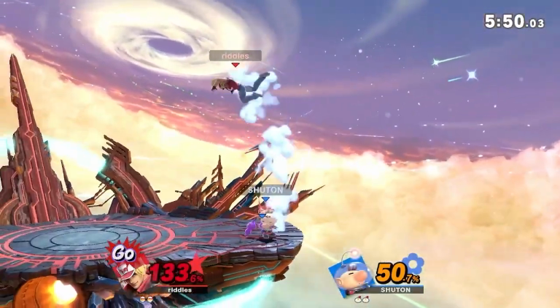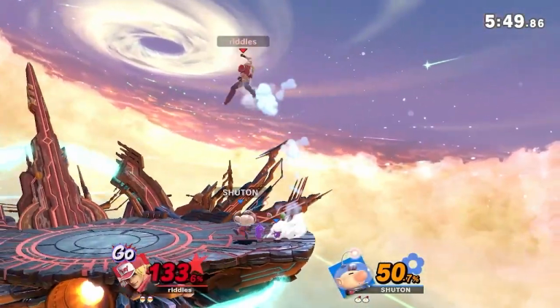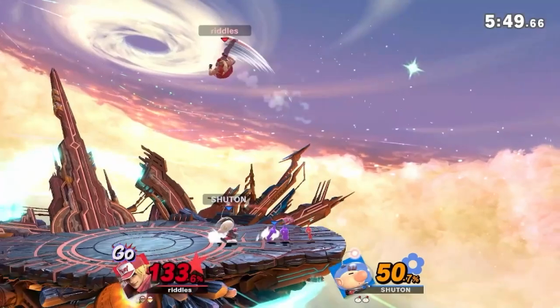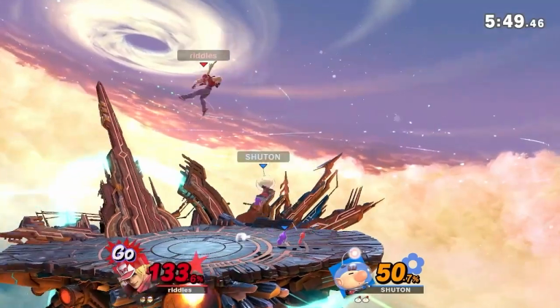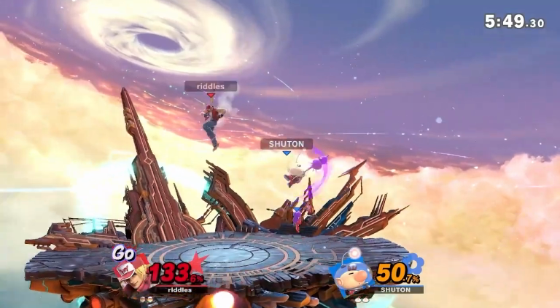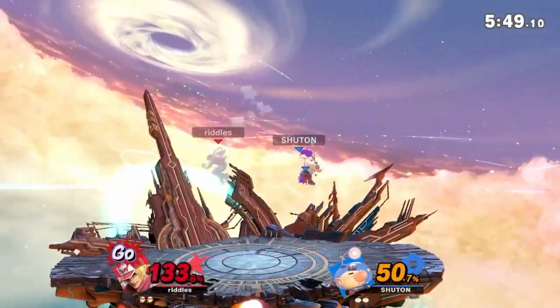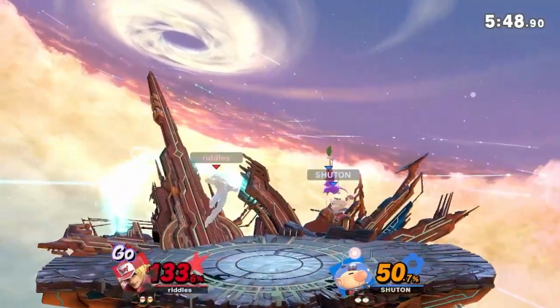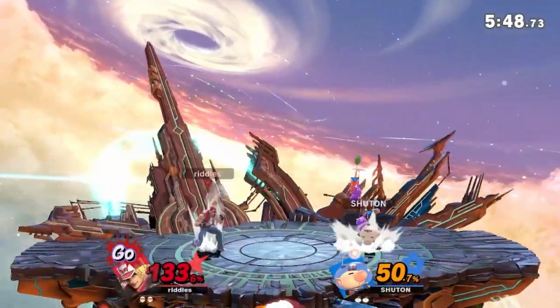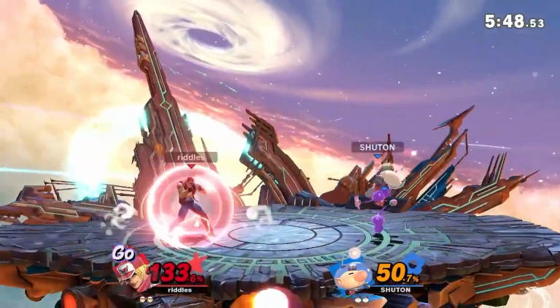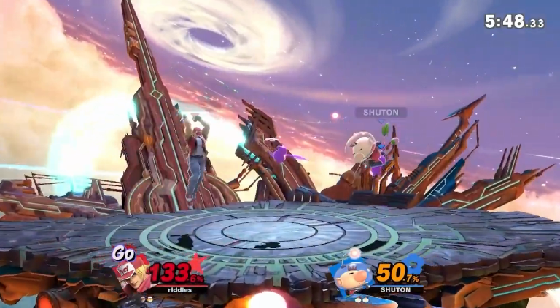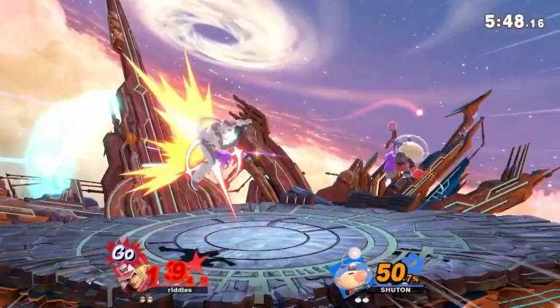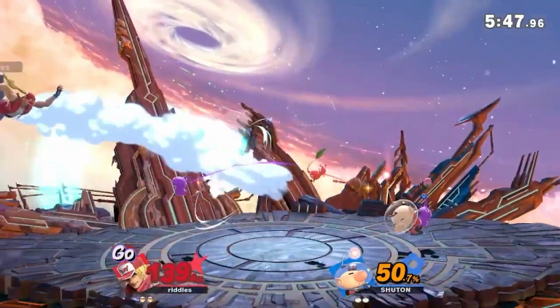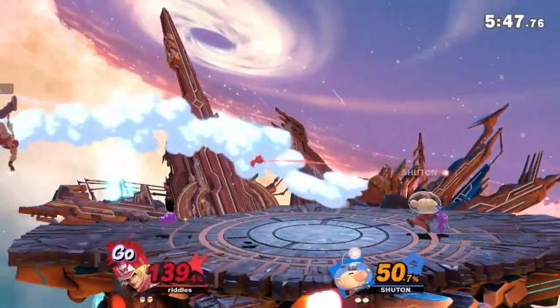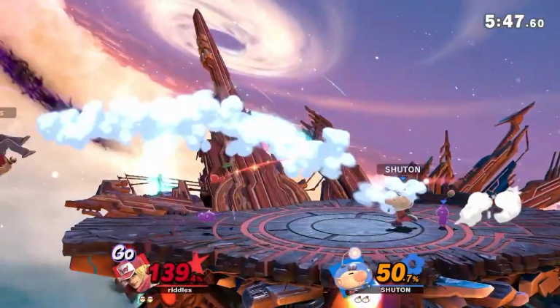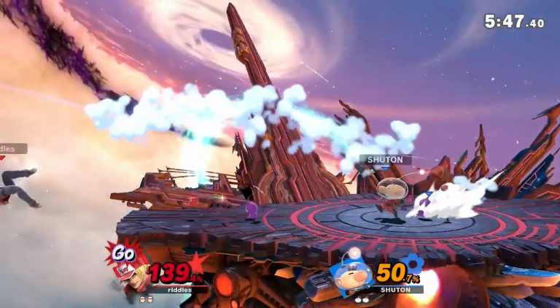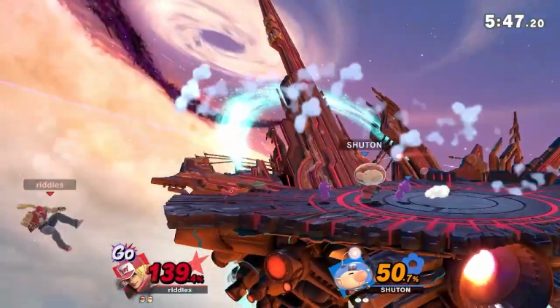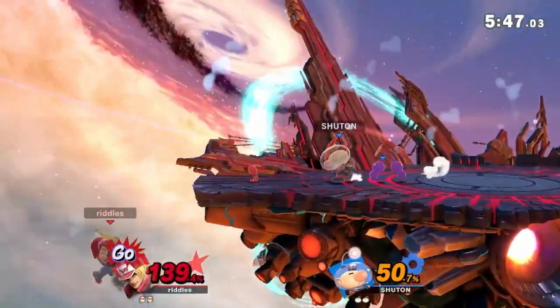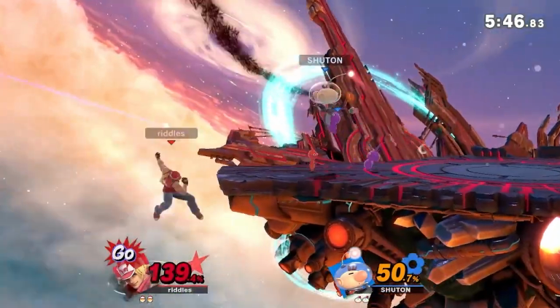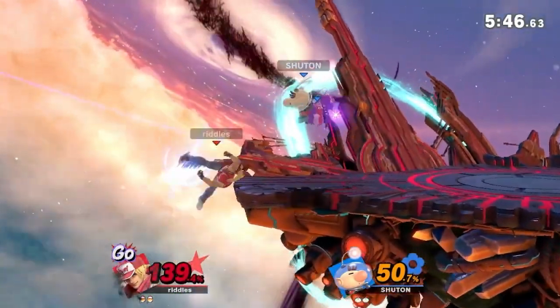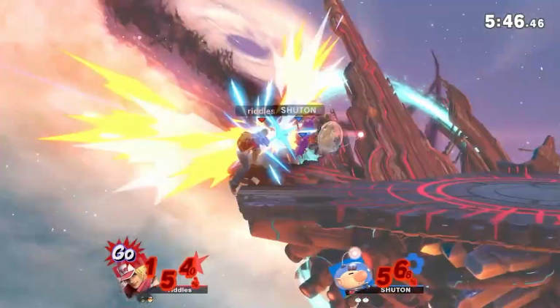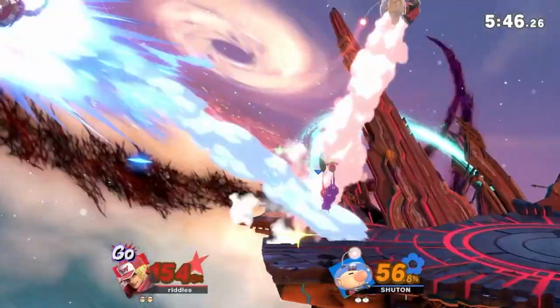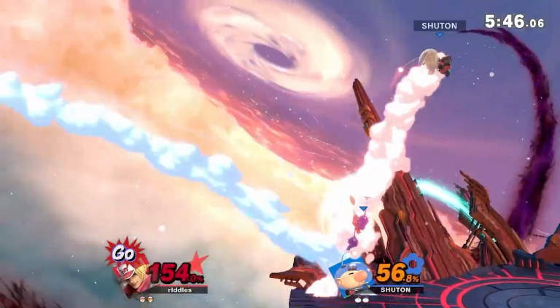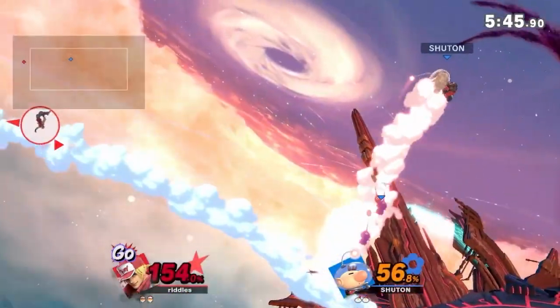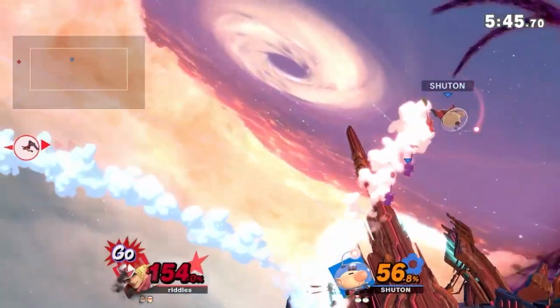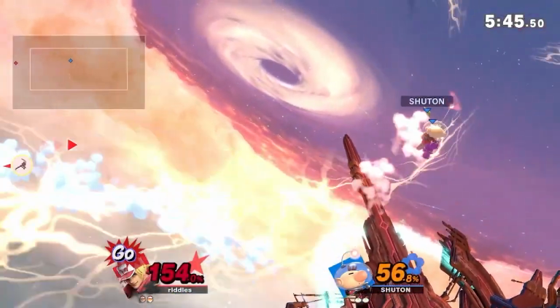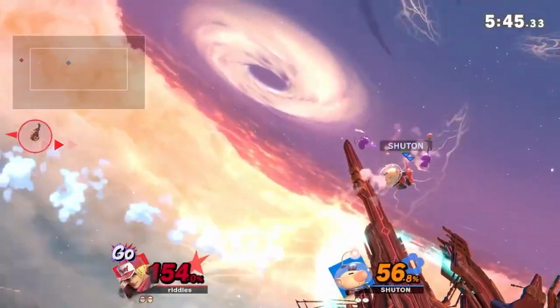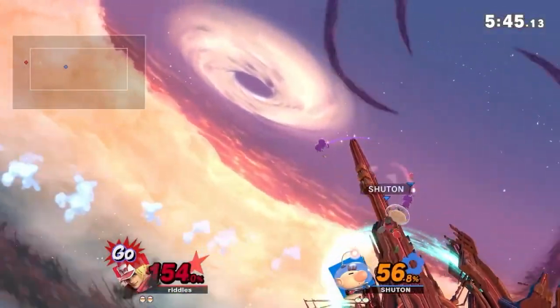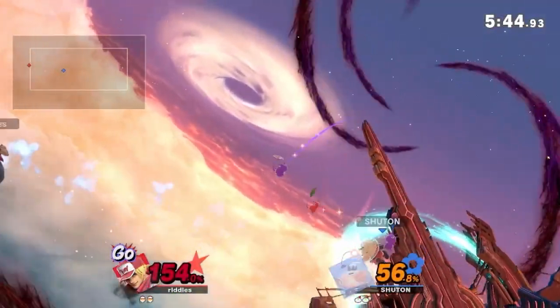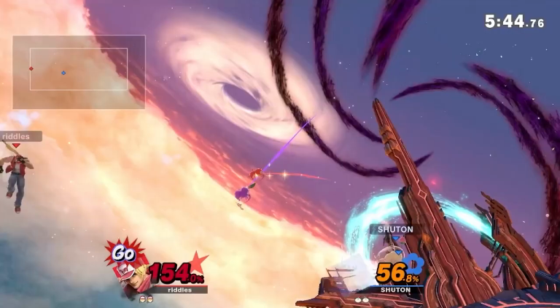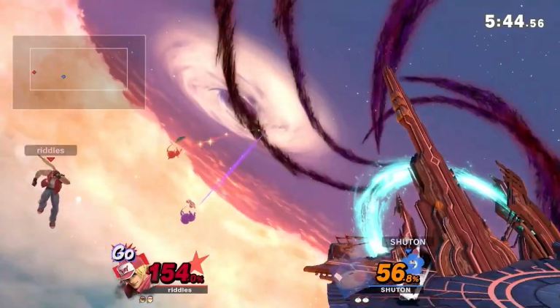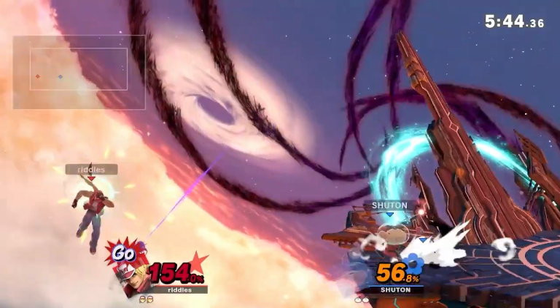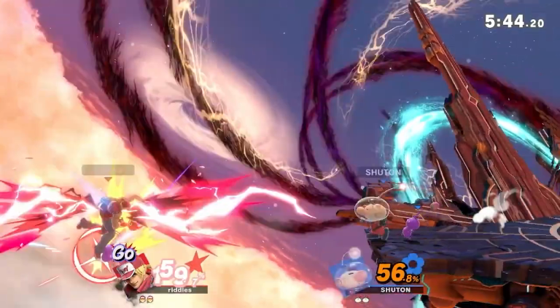Spot dodge after the back air as well. Spacing around — are you going to get the landing? No, crack shoot. A lot of mobility there. That's definitely something Olimar does not have.